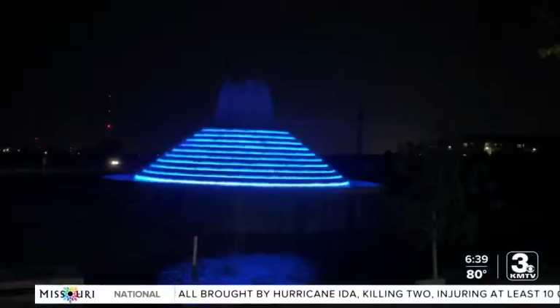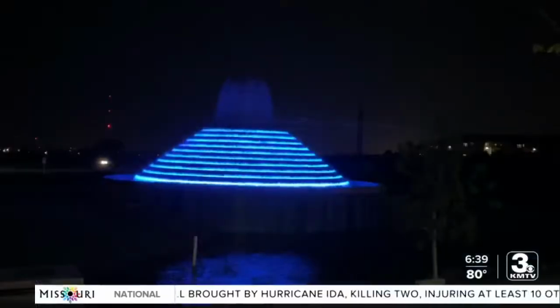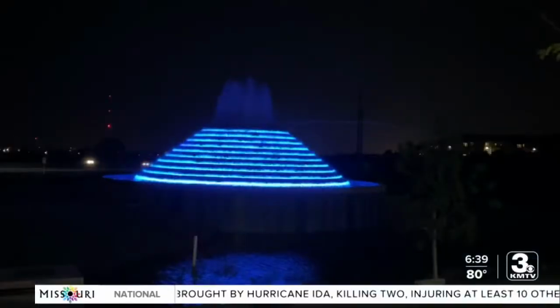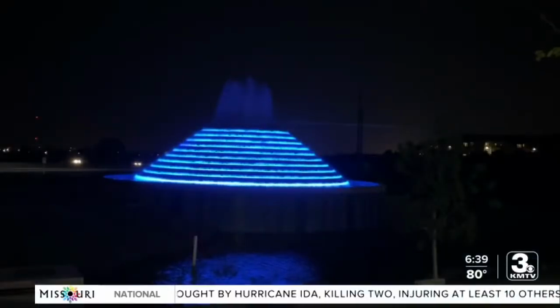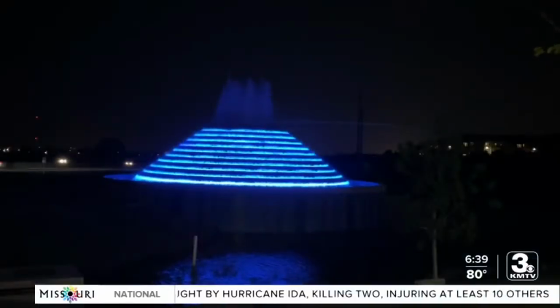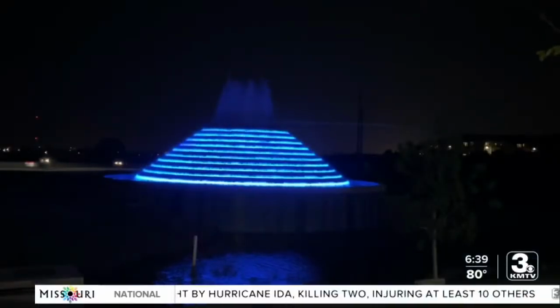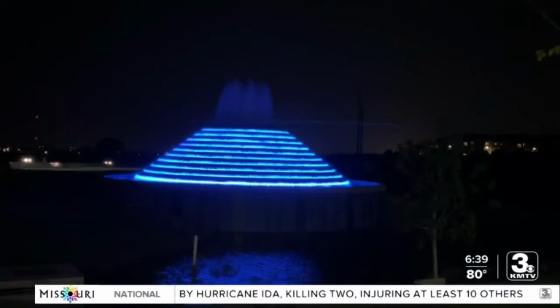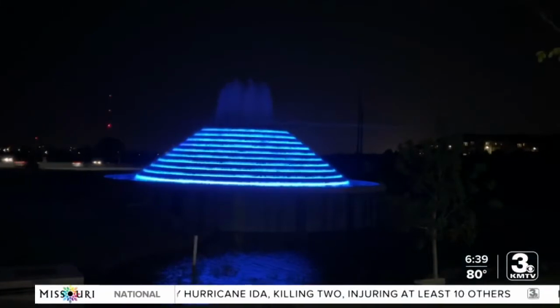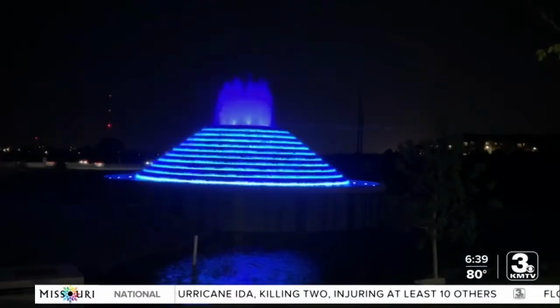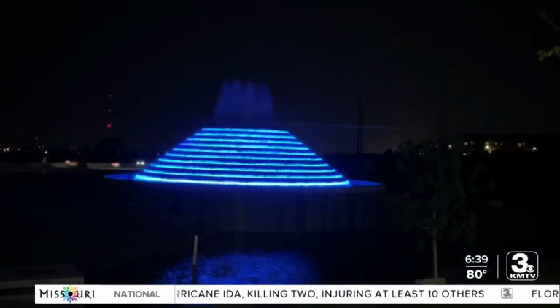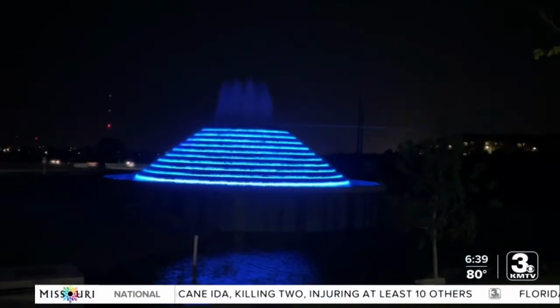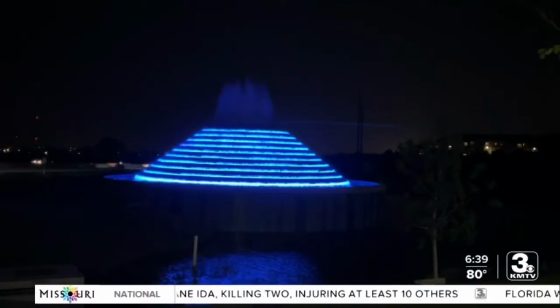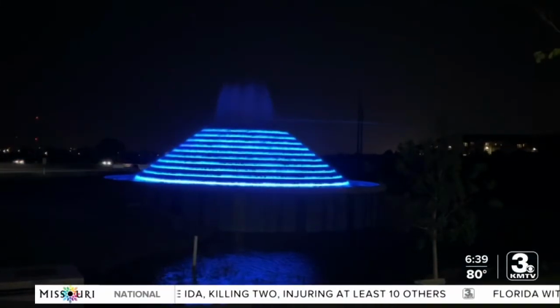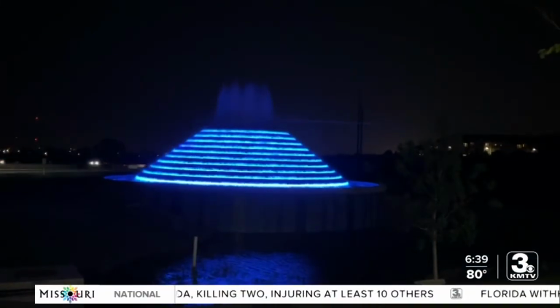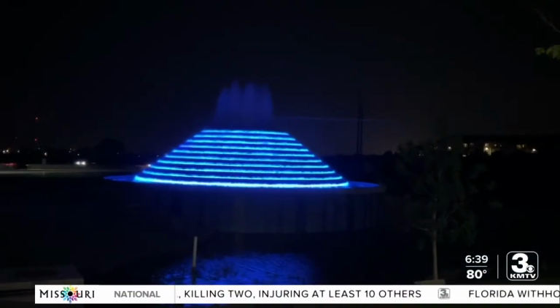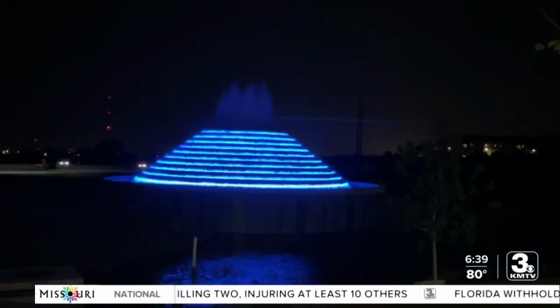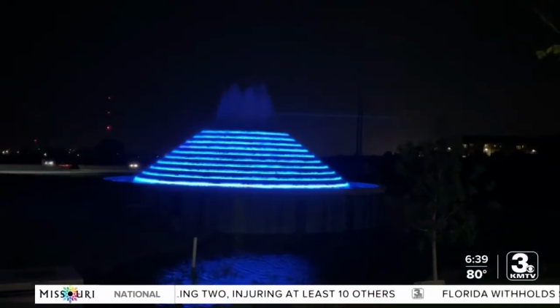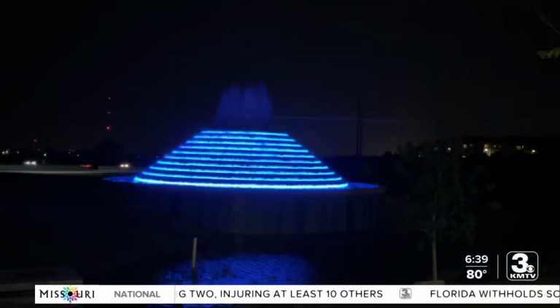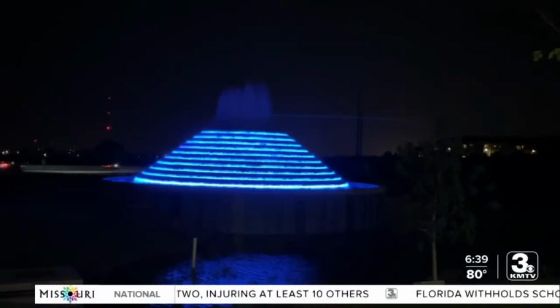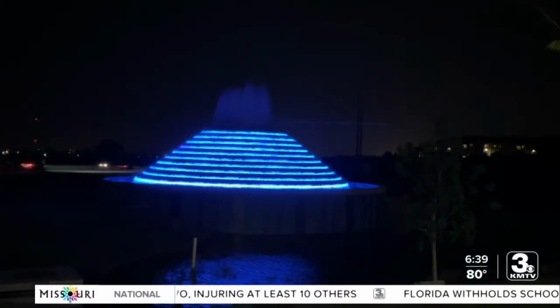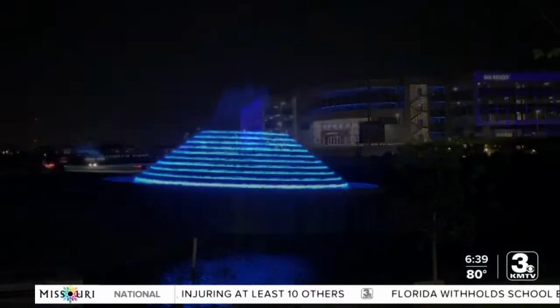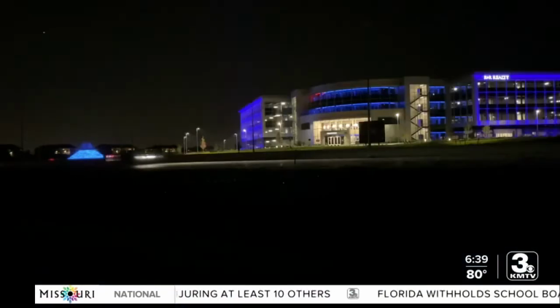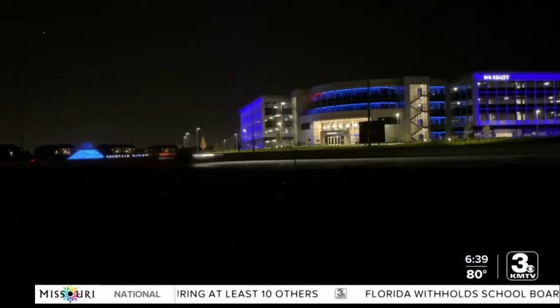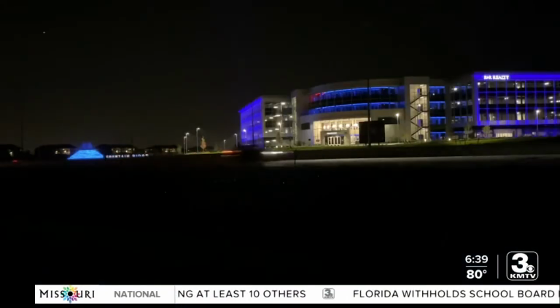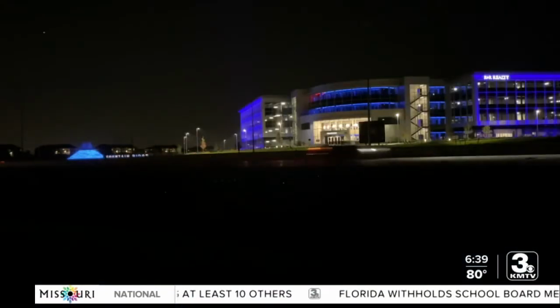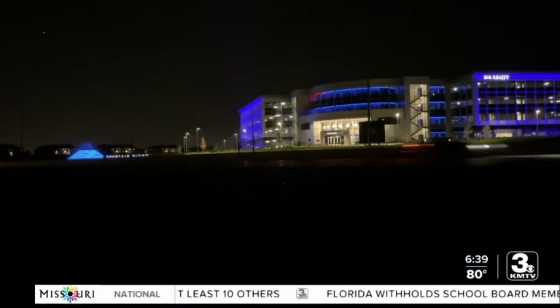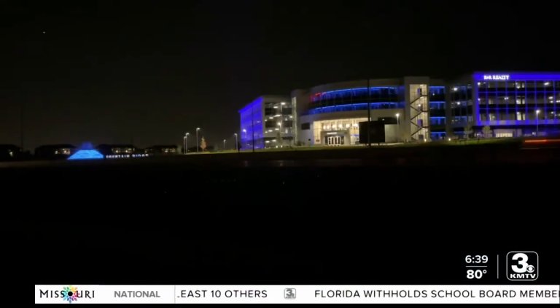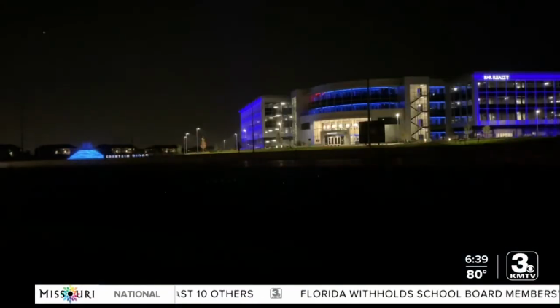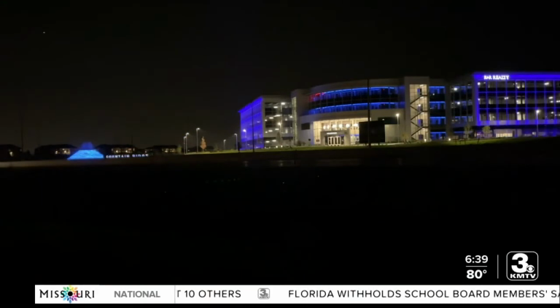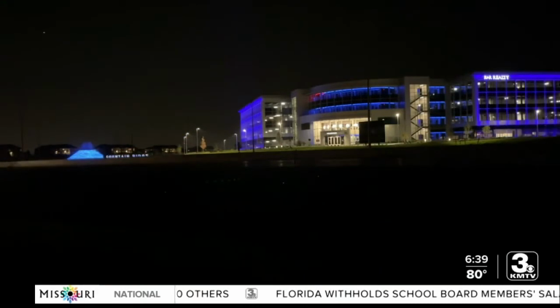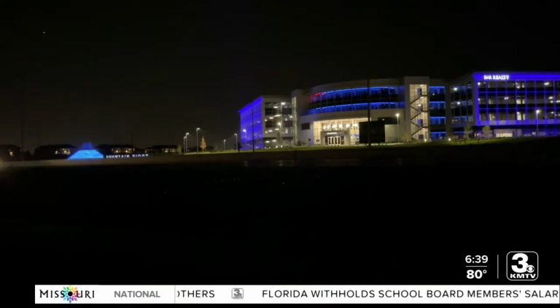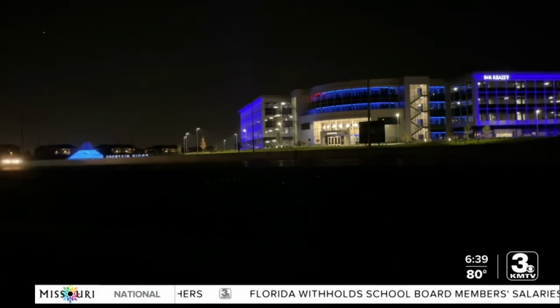At night, the fountain and the building are turned into an artistic light show. A few other new buildings along Dodge also light up at night.